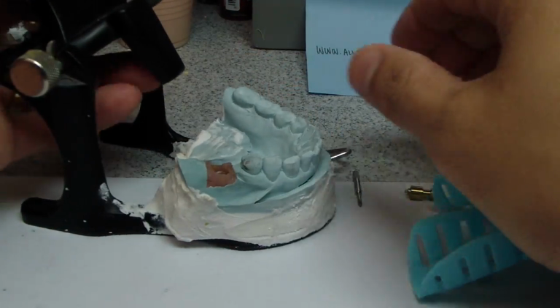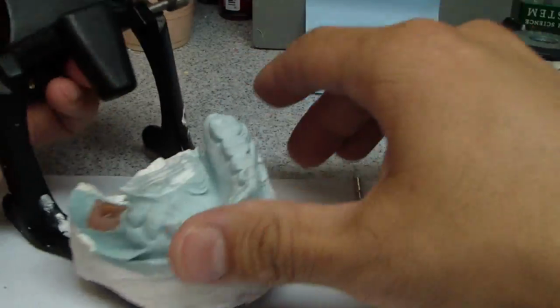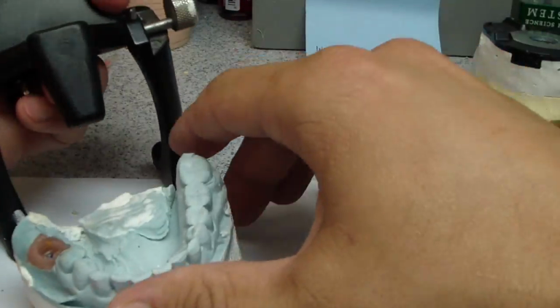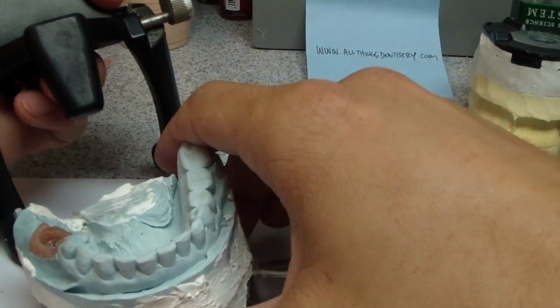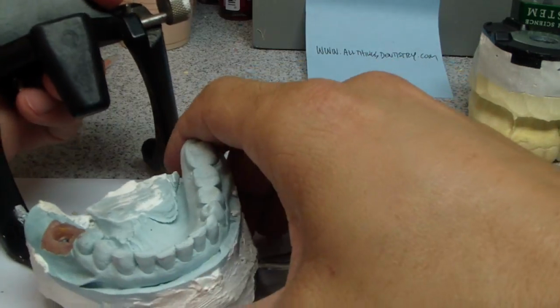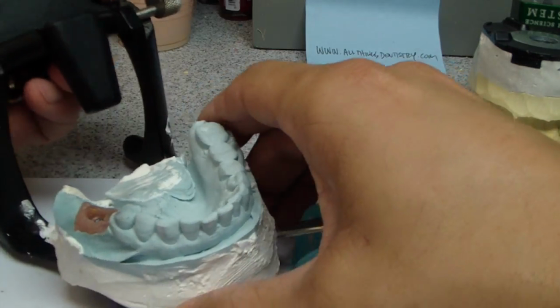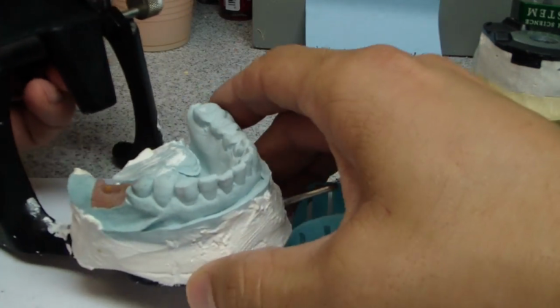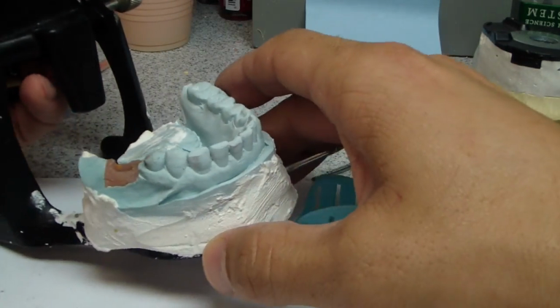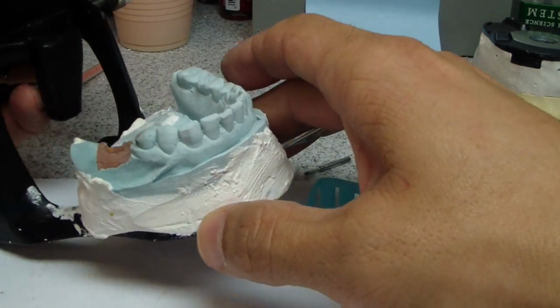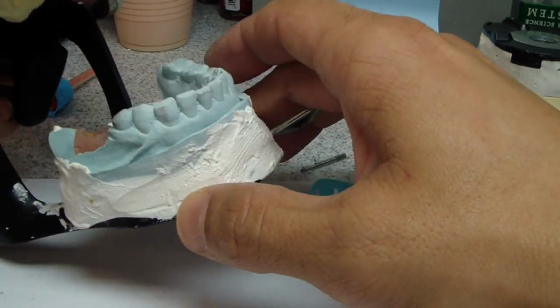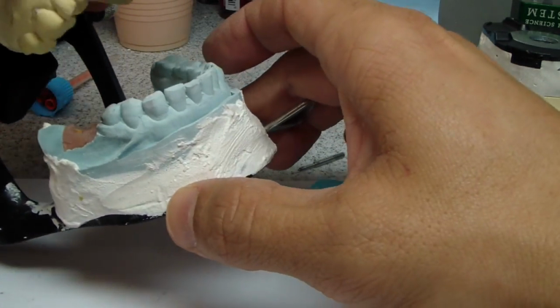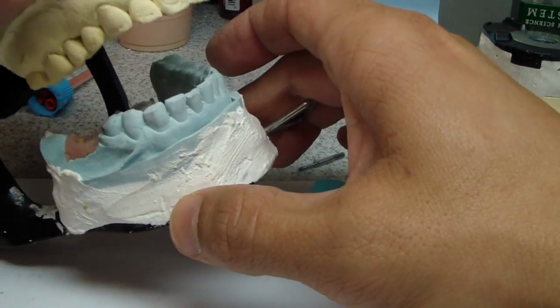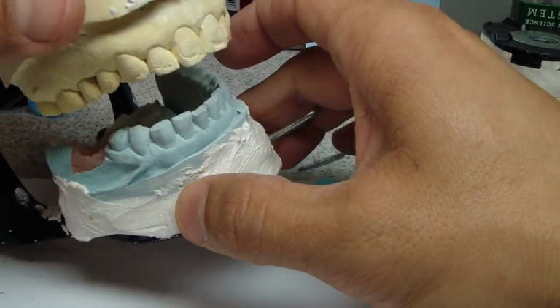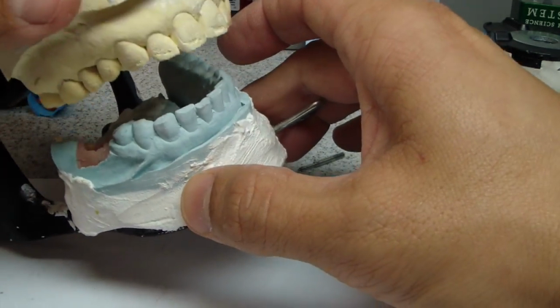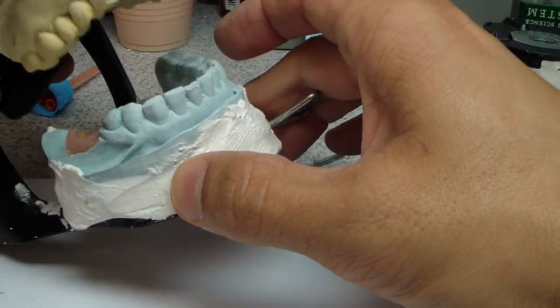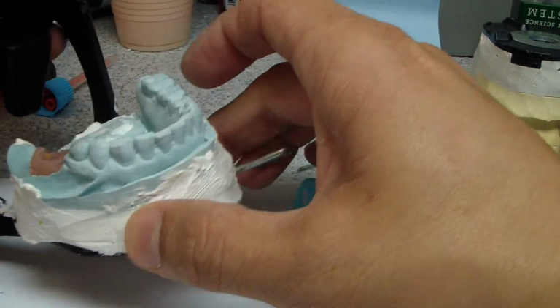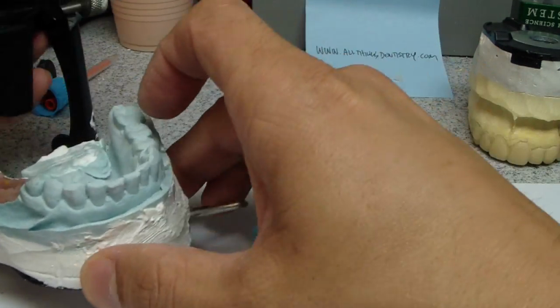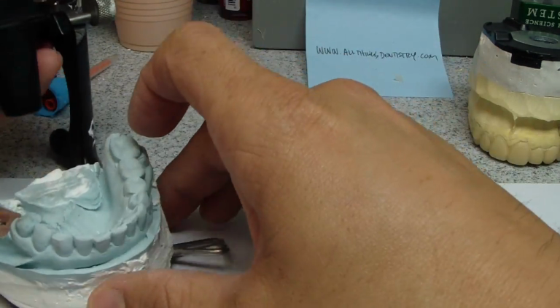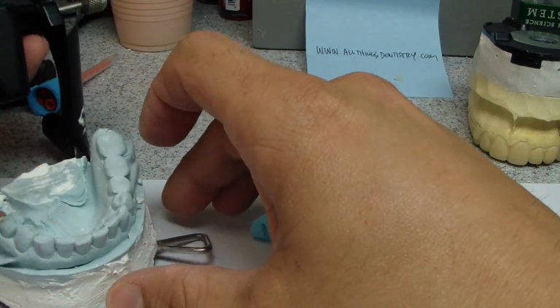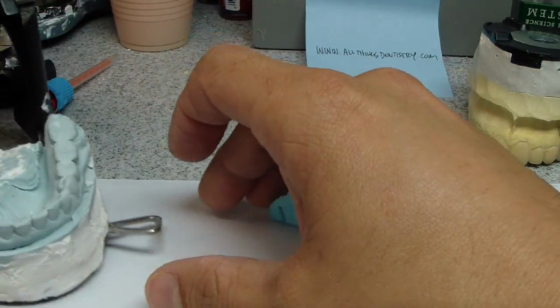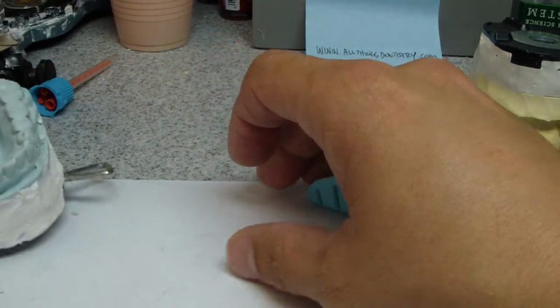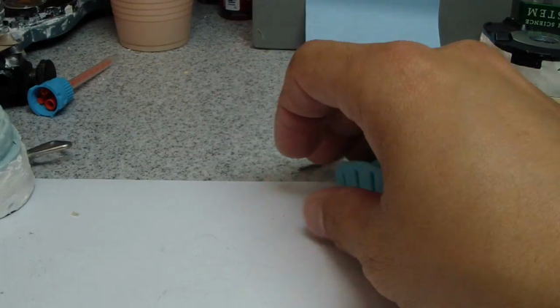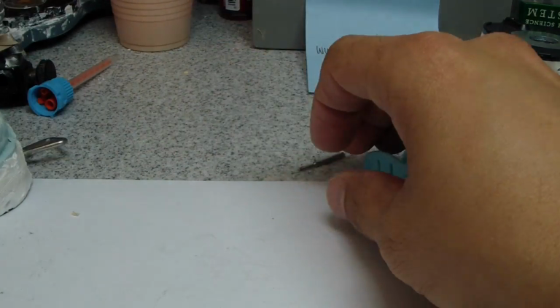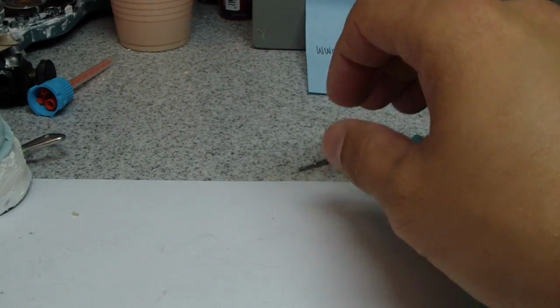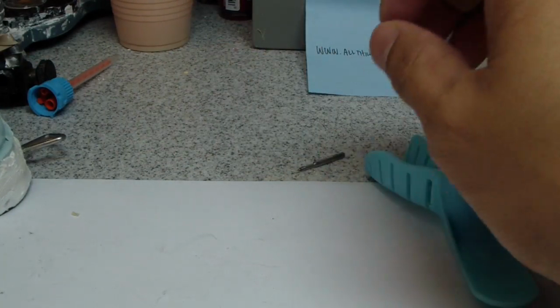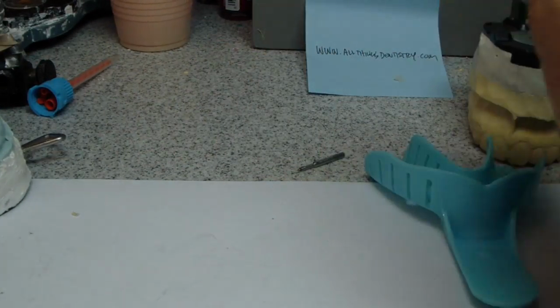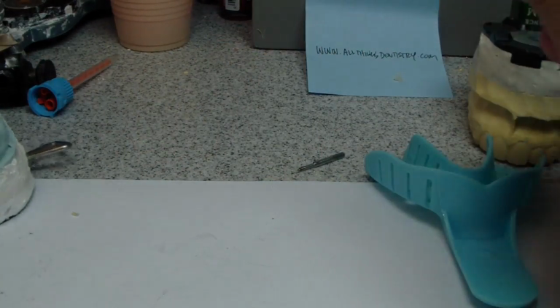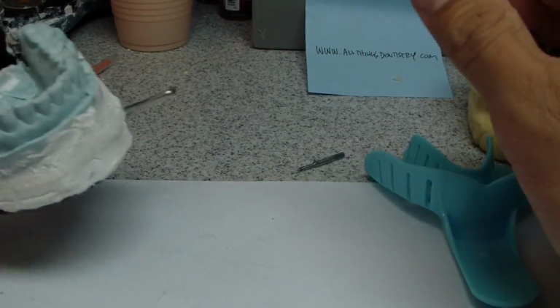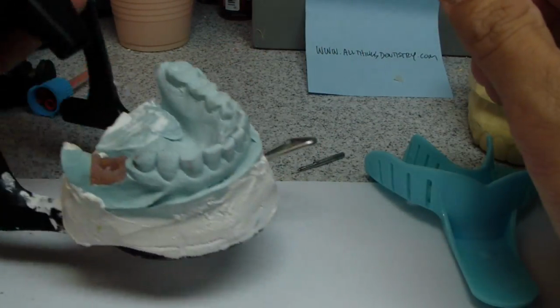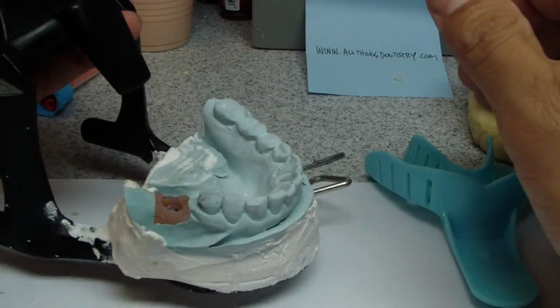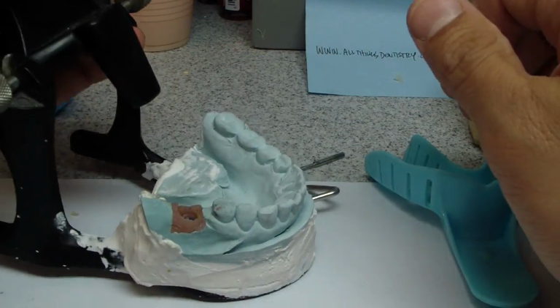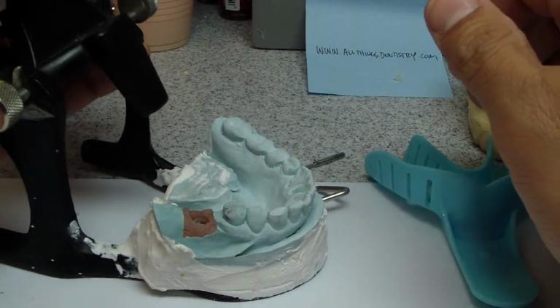And of course, I have the patient's max recast already. So I hope that helps.